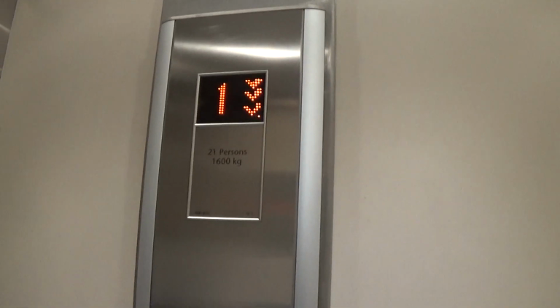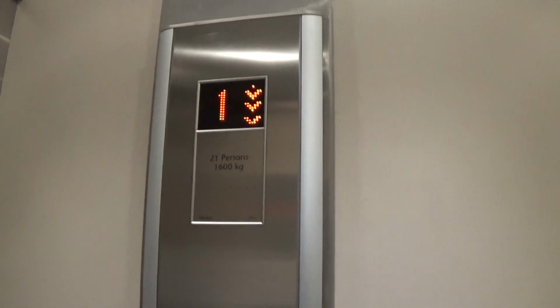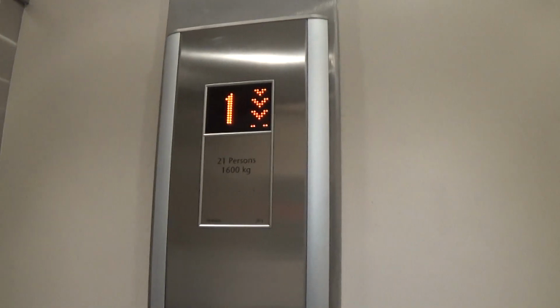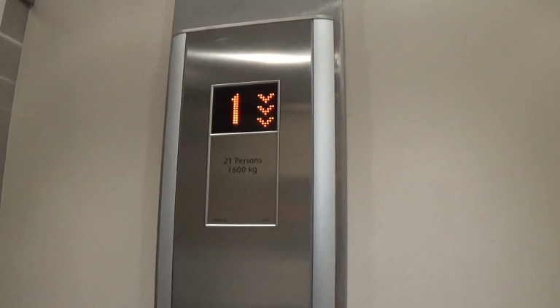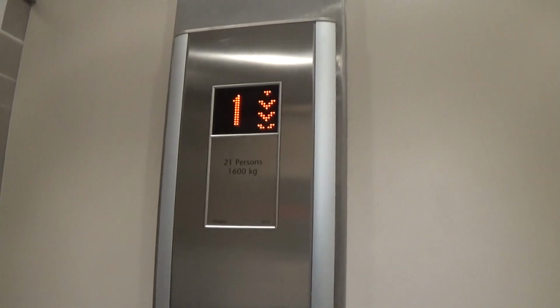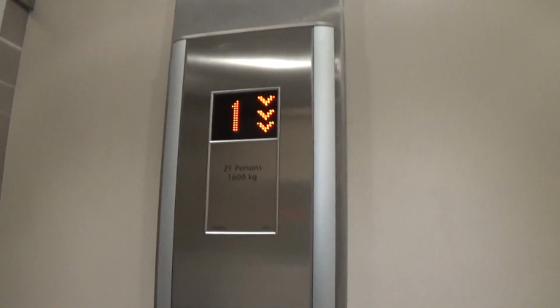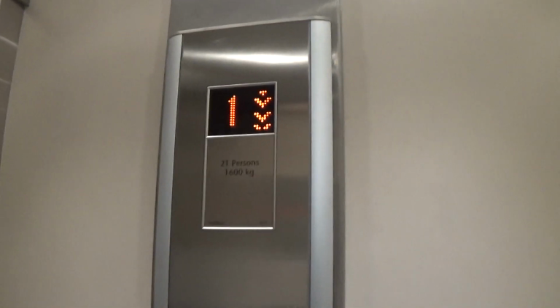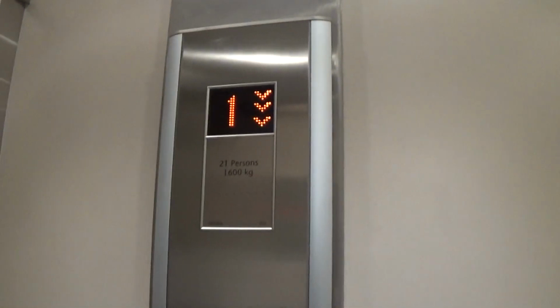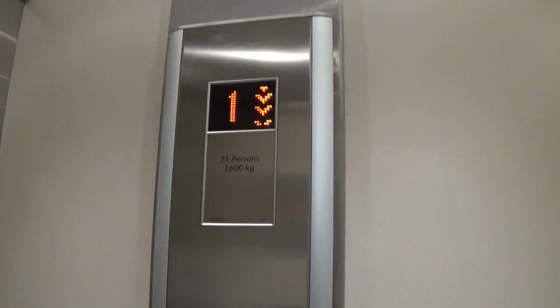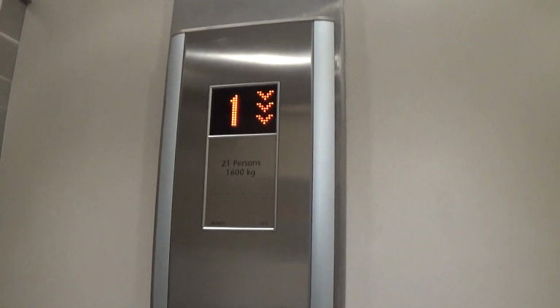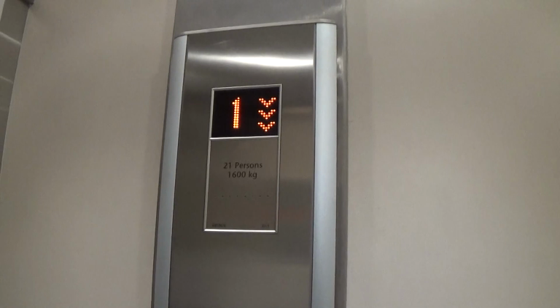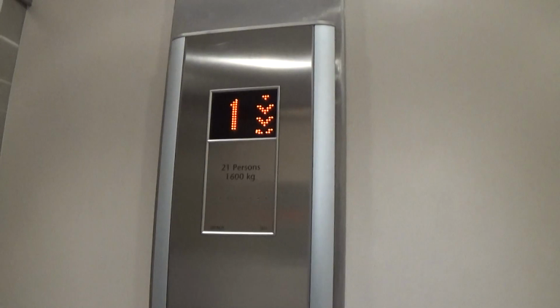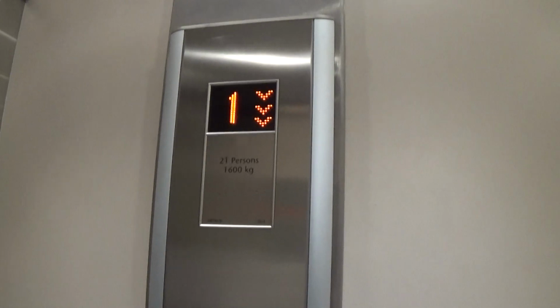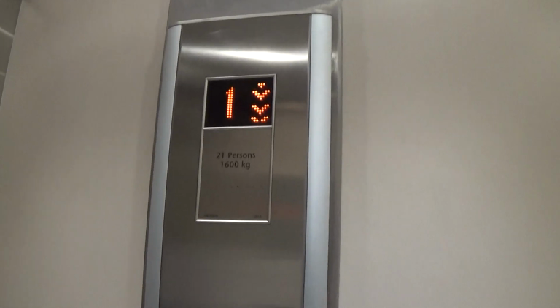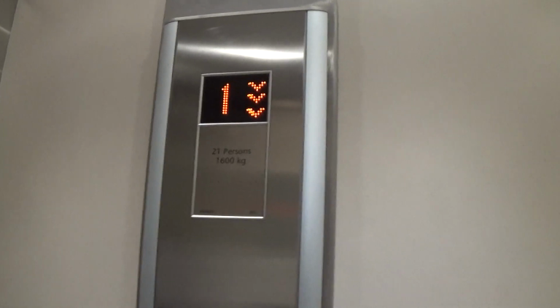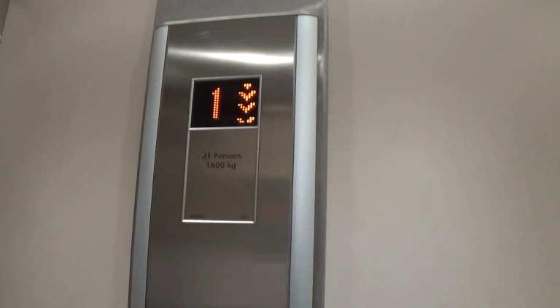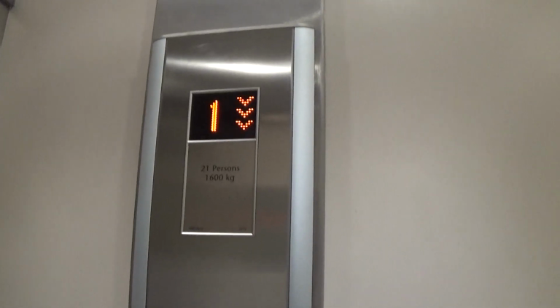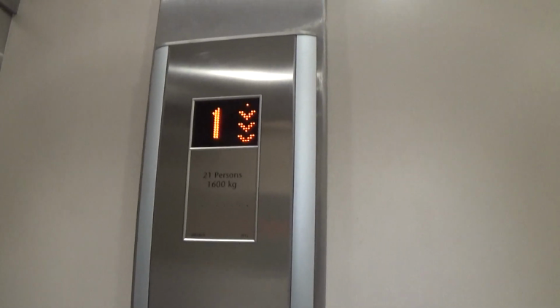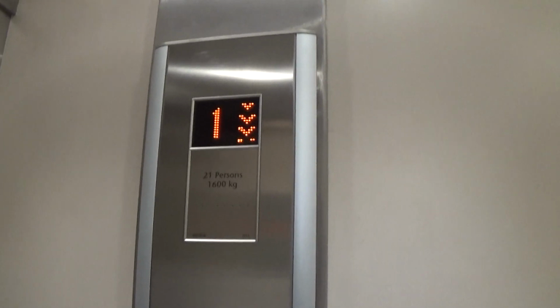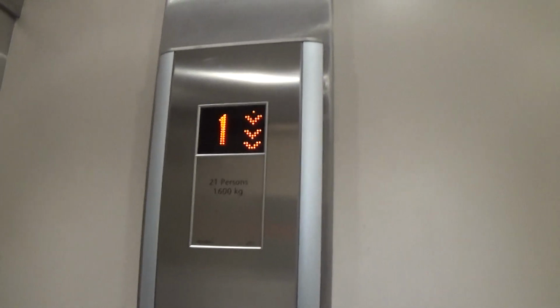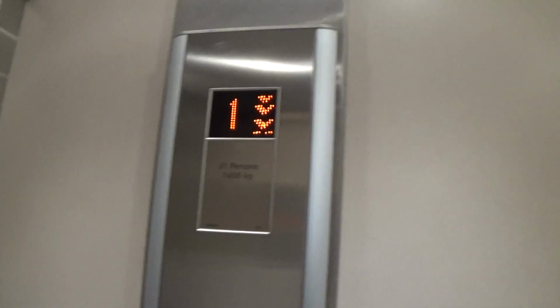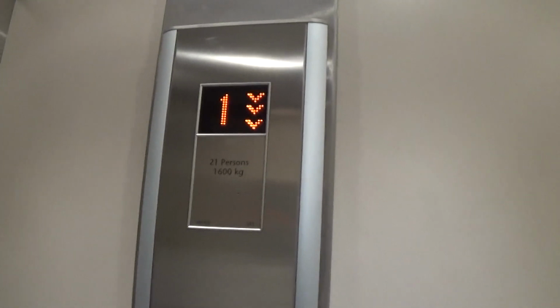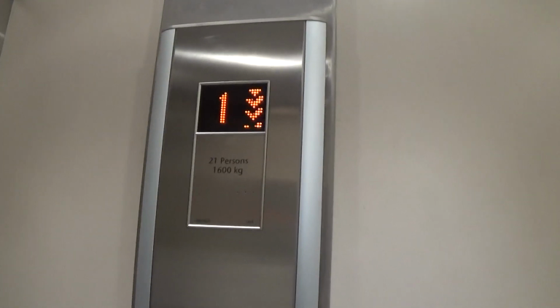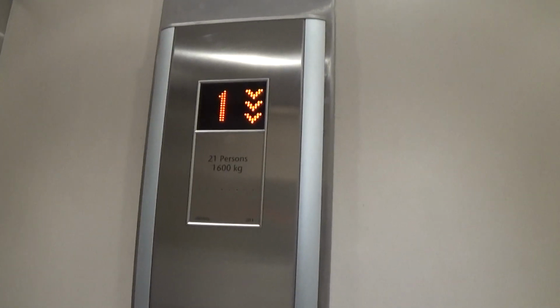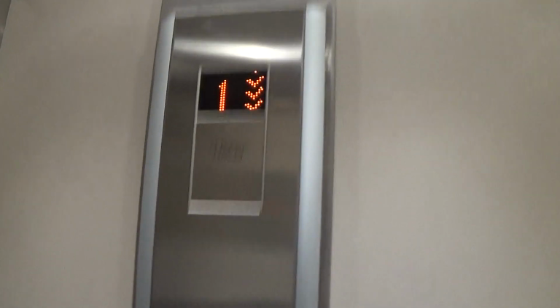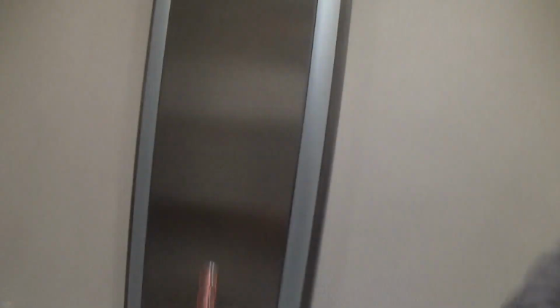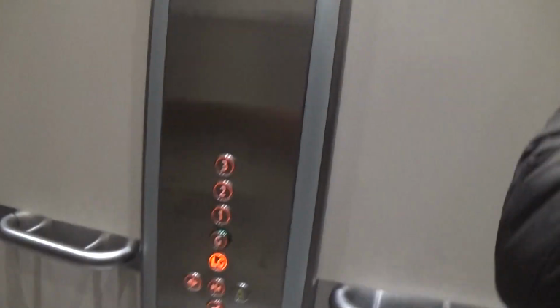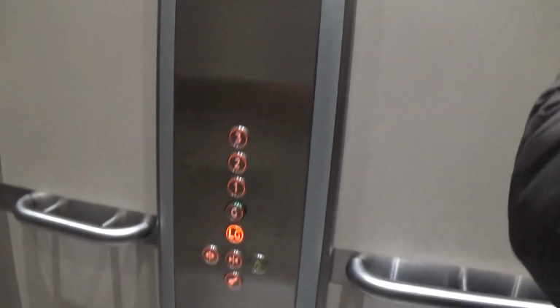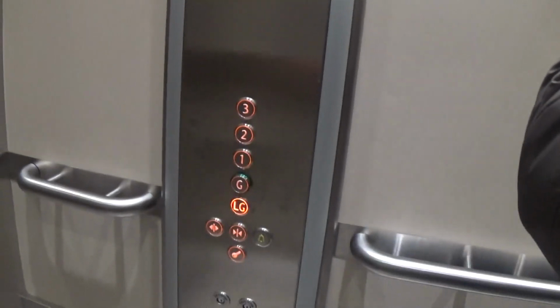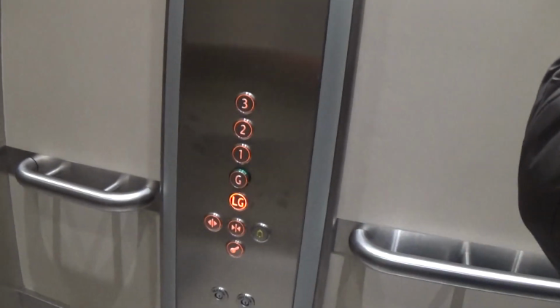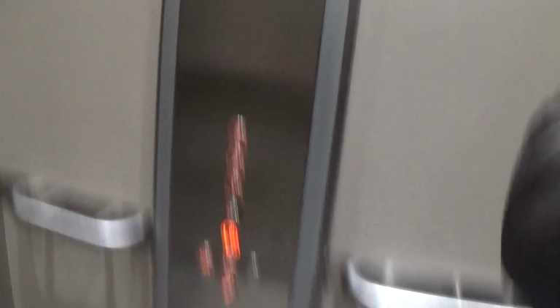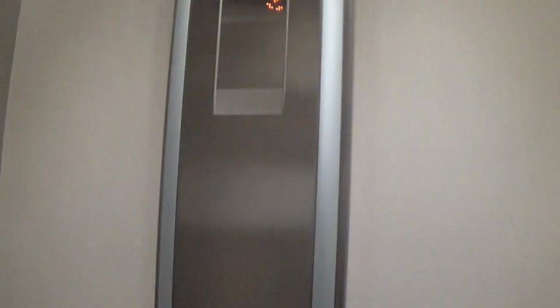MonoSpace has got two floor indicators. Capacity is 600 kilos, 21 persons. It's built in 2013. These are the fixtures.